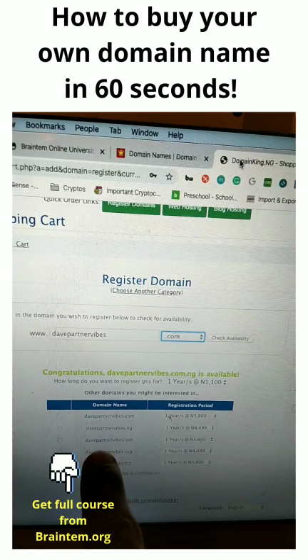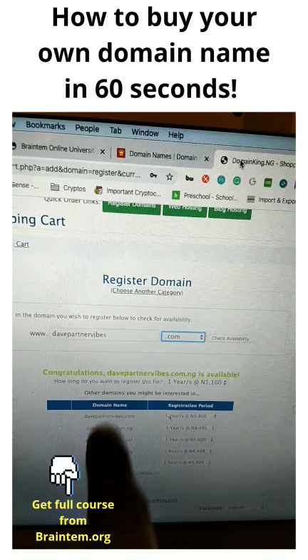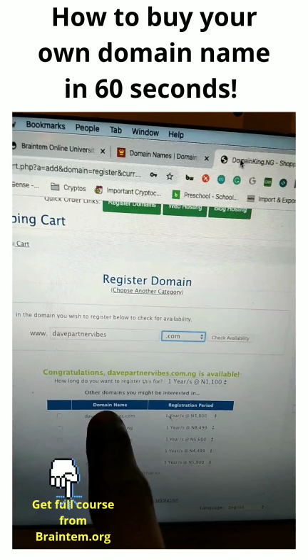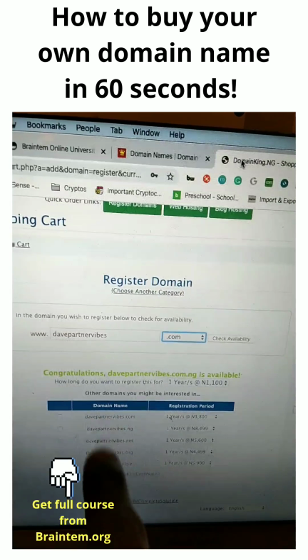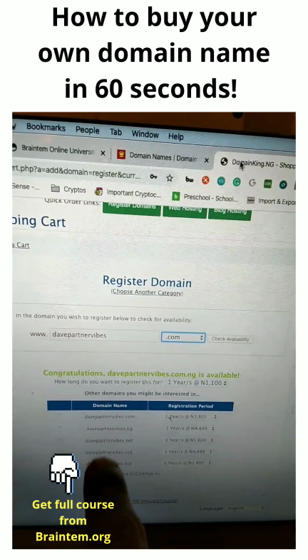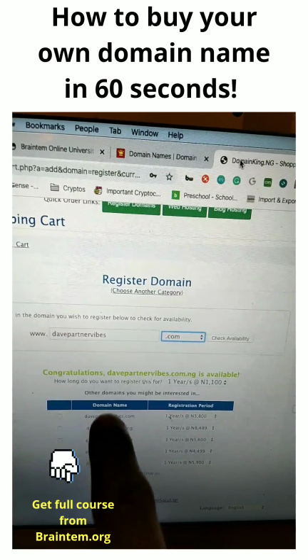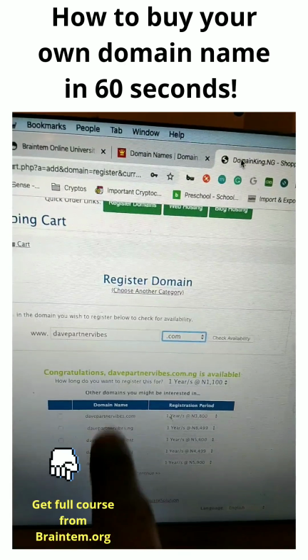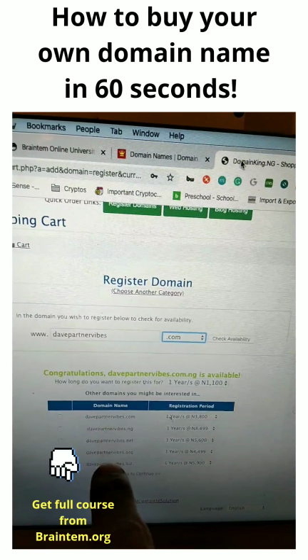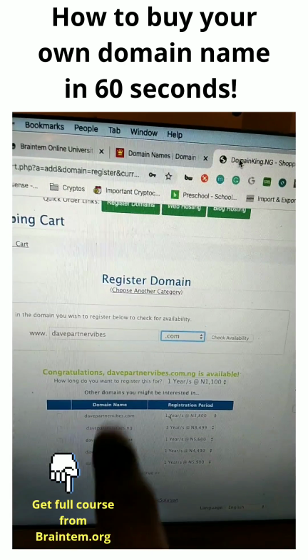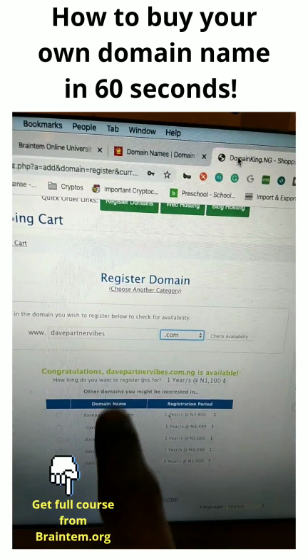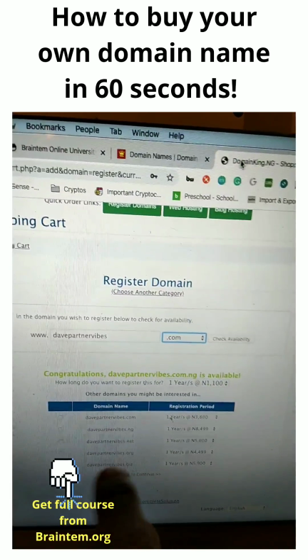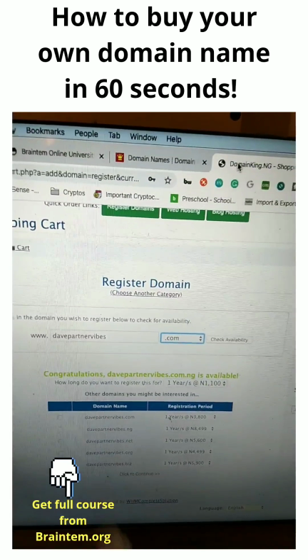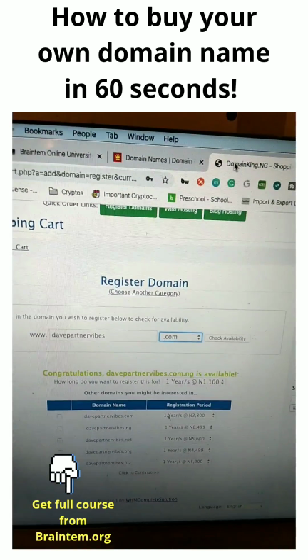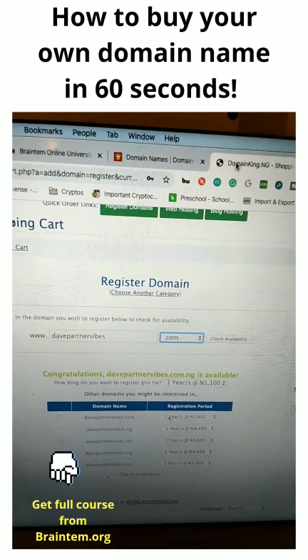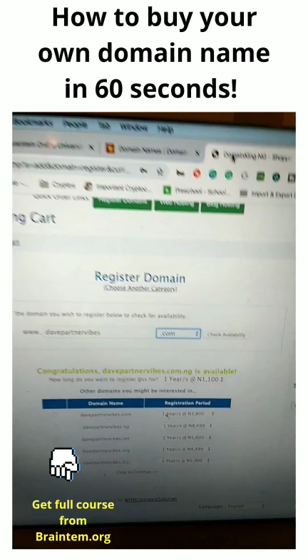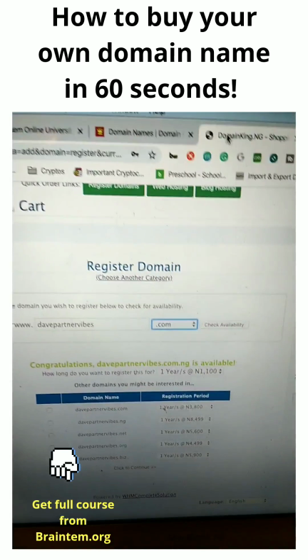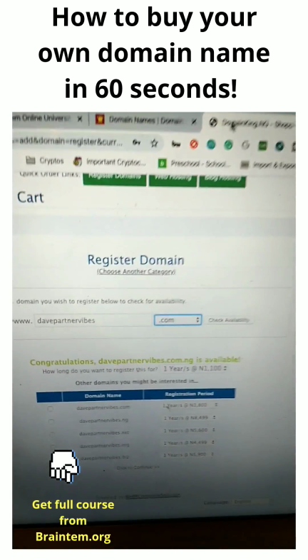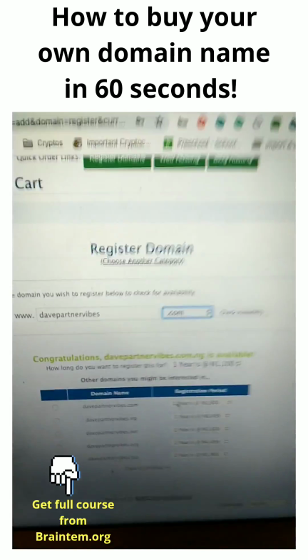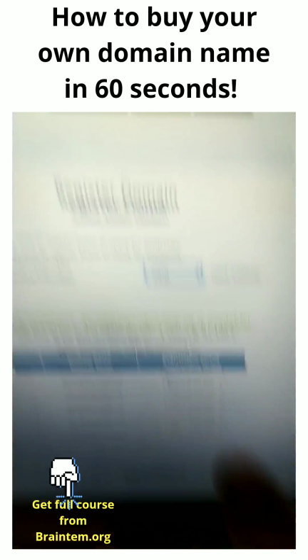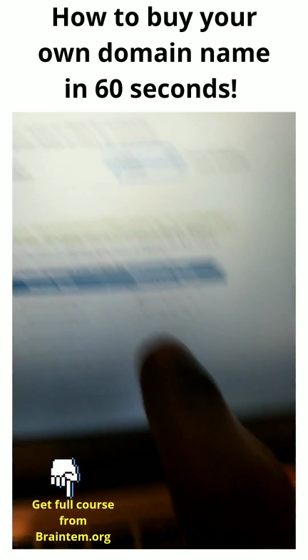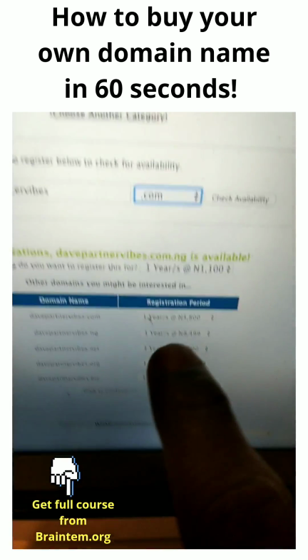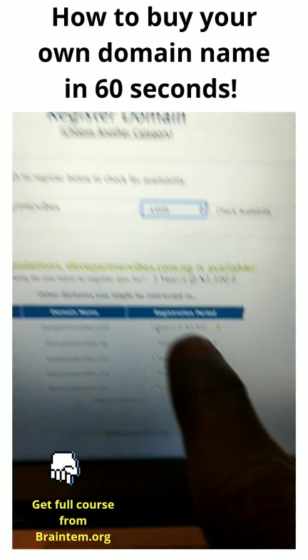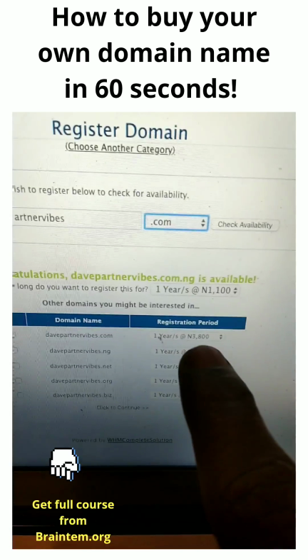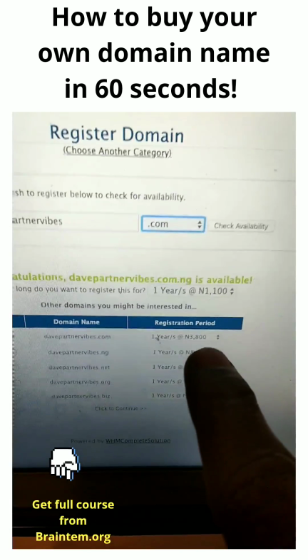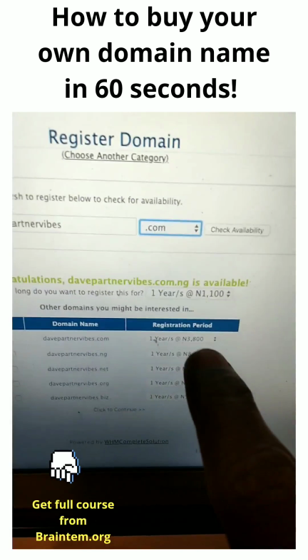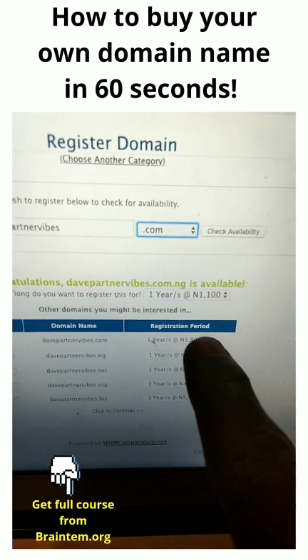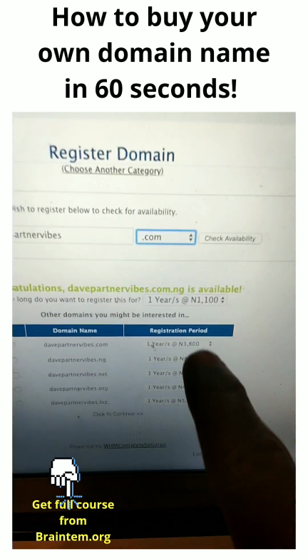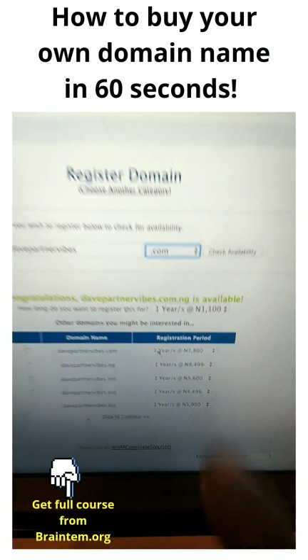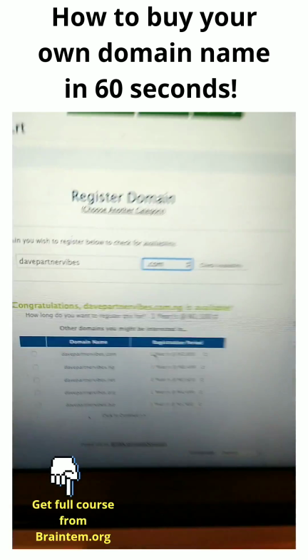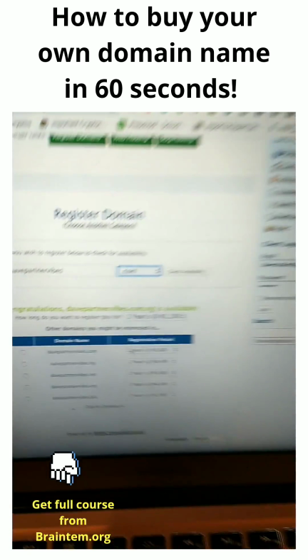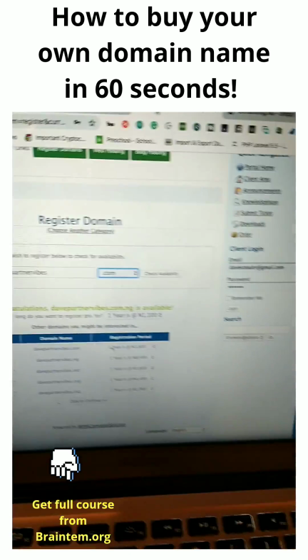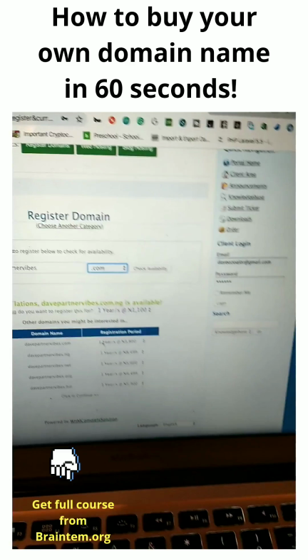It will always give you suggestions of similar names. As you can see, it's 3,800 Naira.